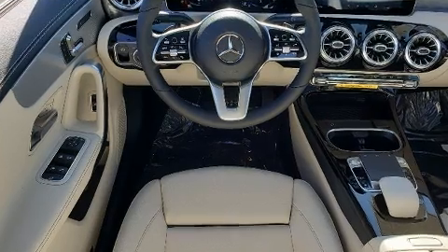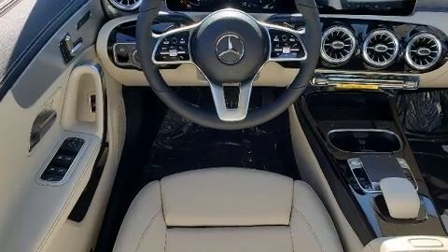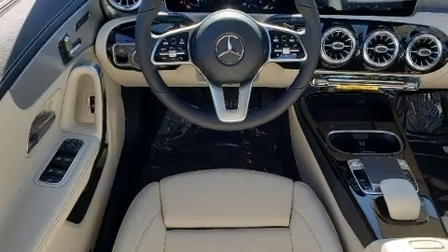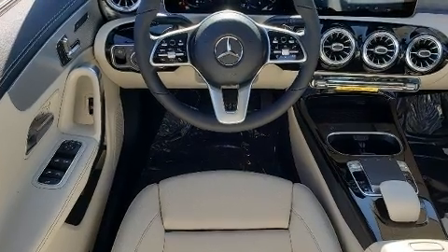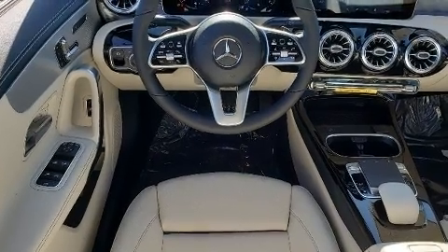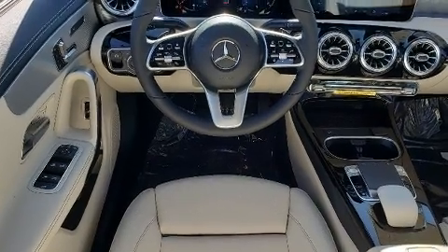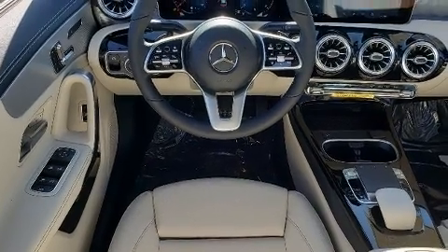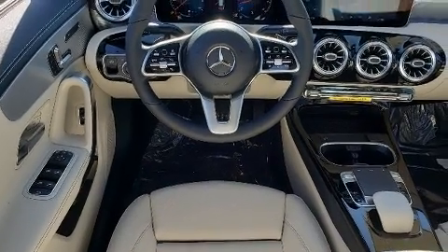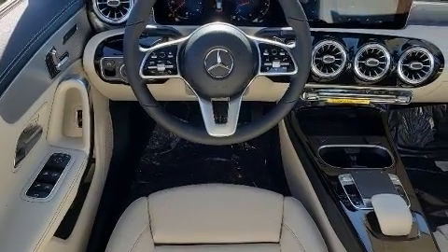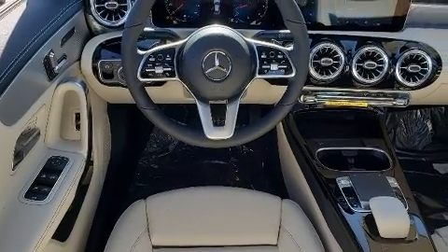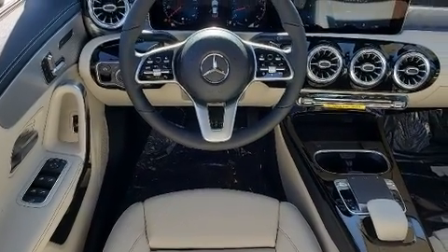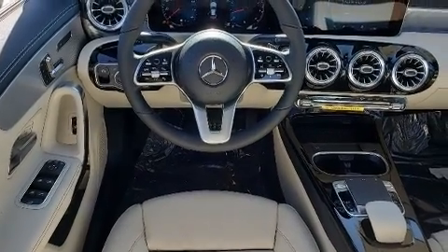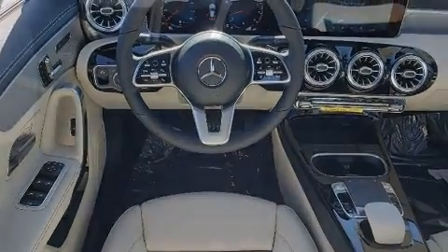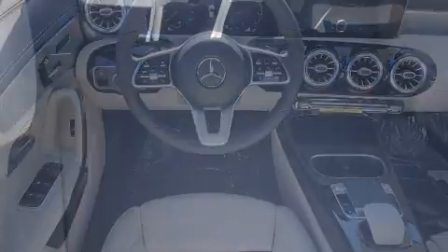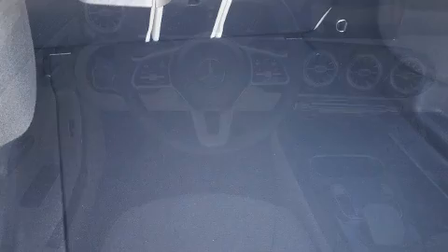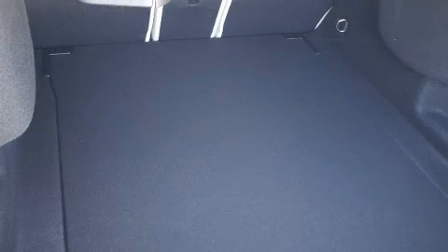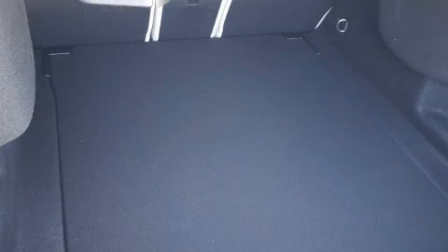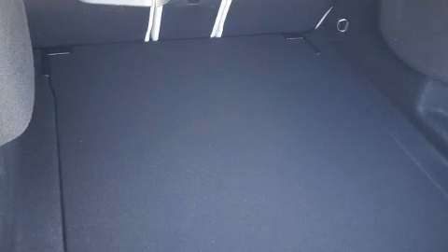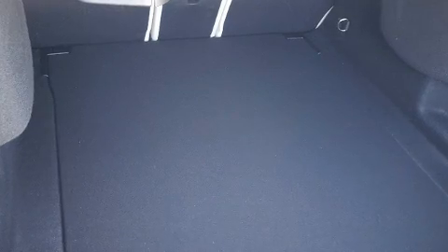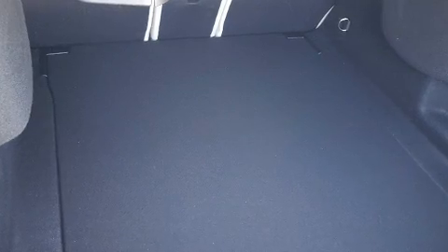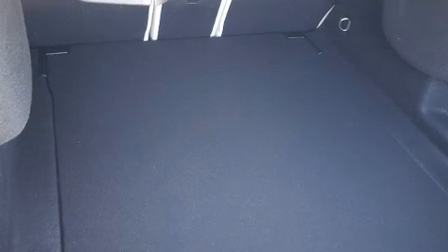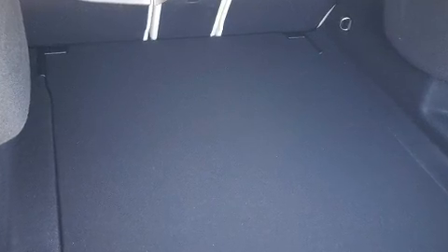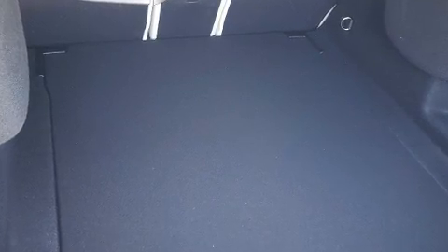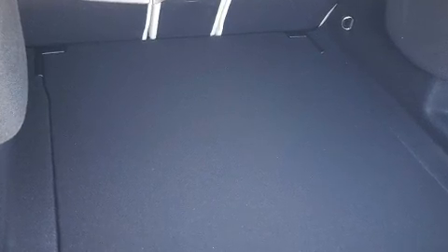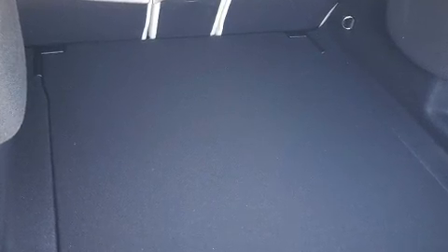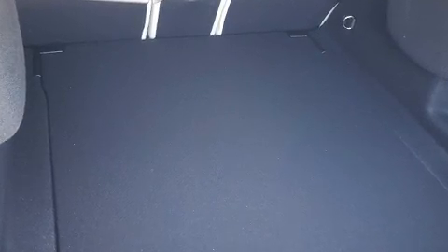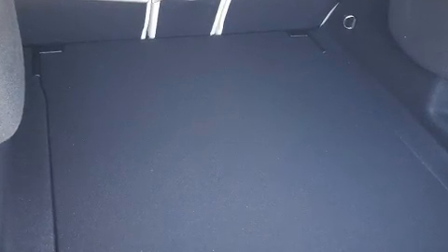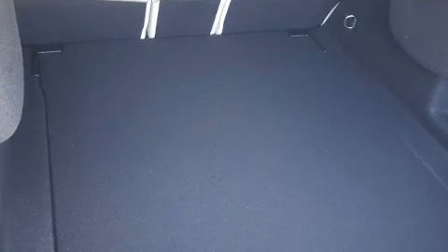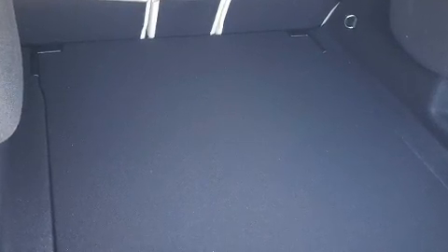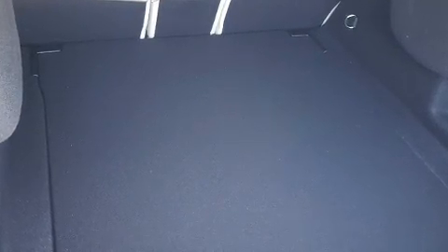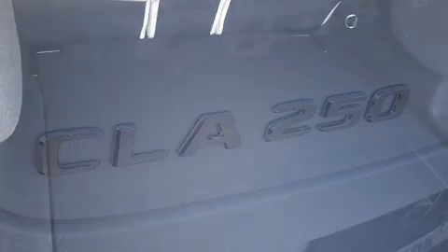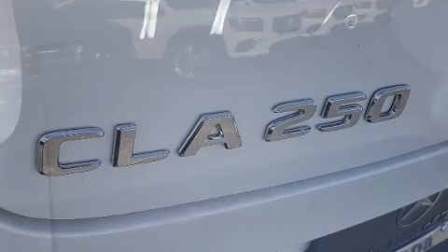Top features include power front seats, an automatic dimming rearview mirror, heated seats, and seat memory.